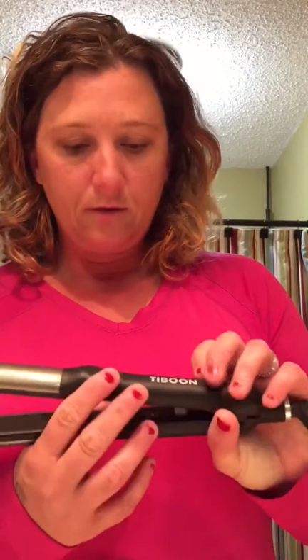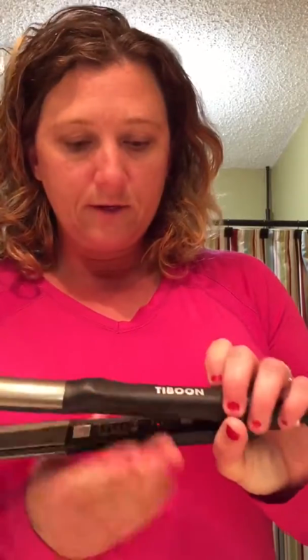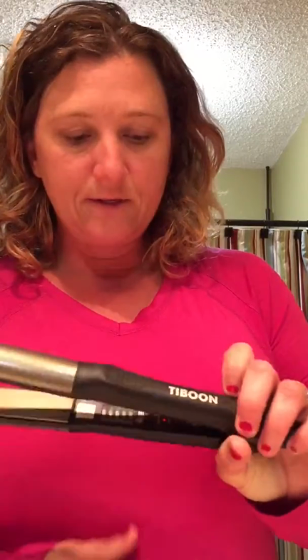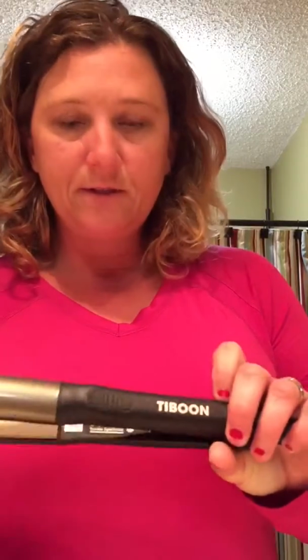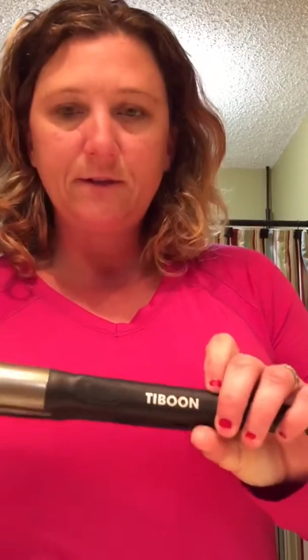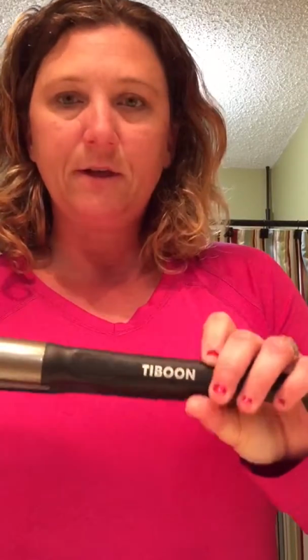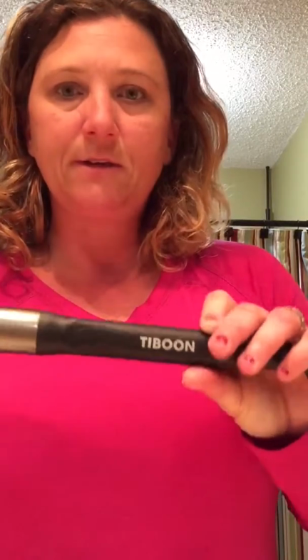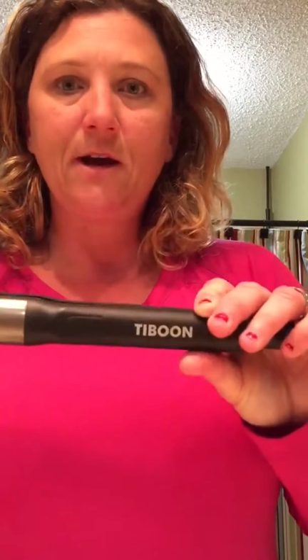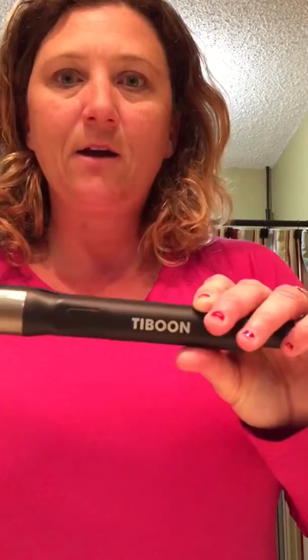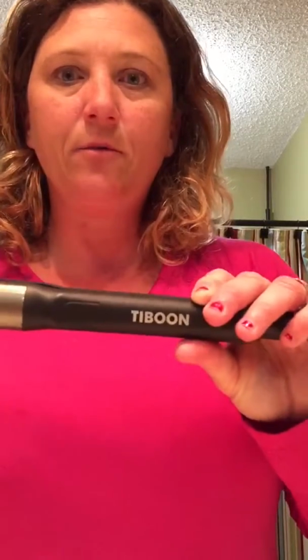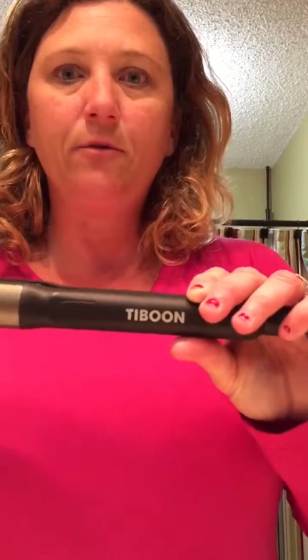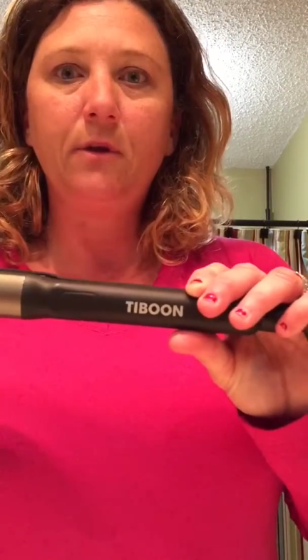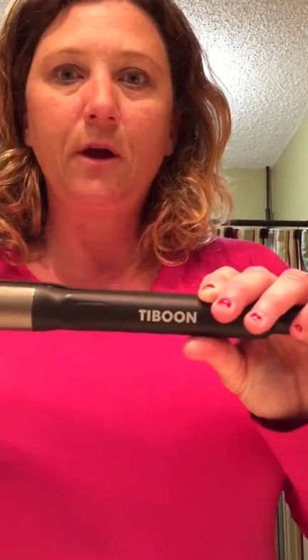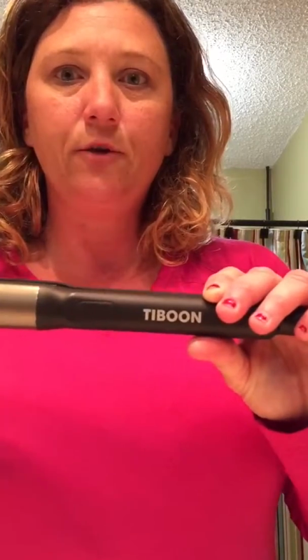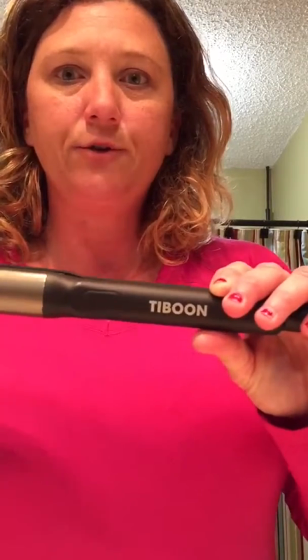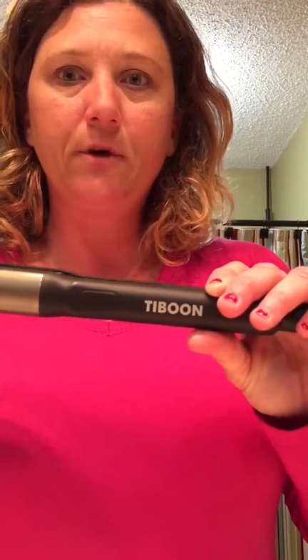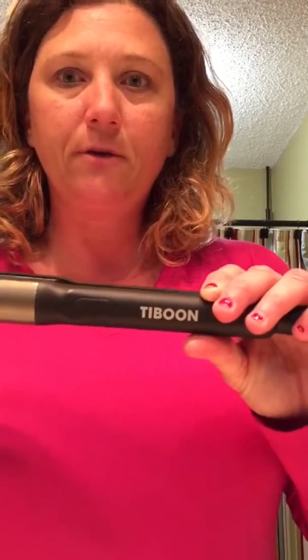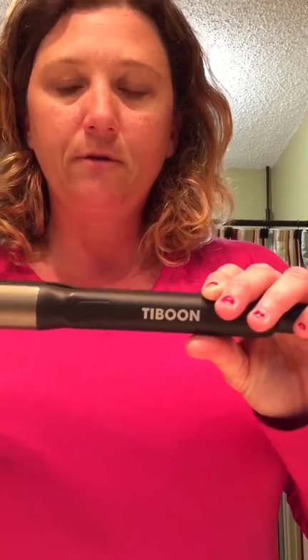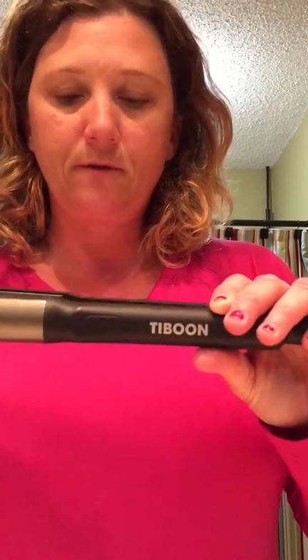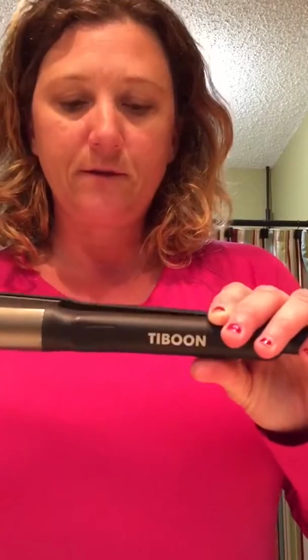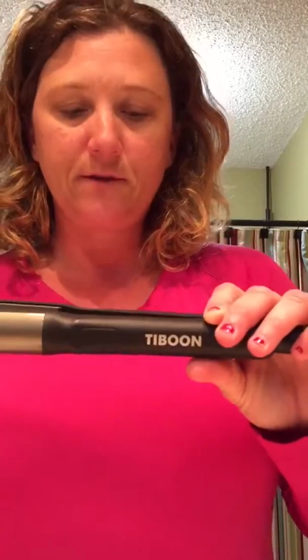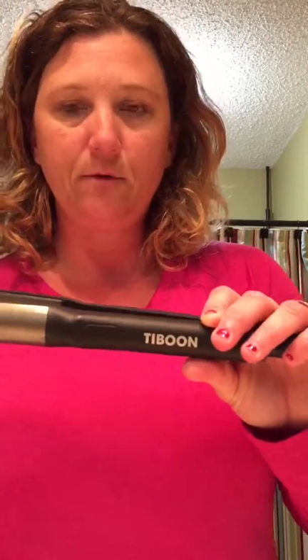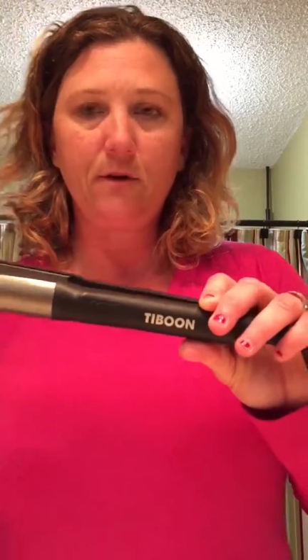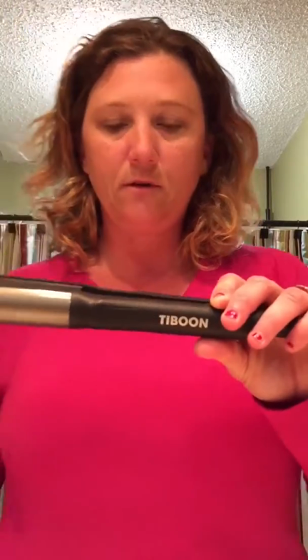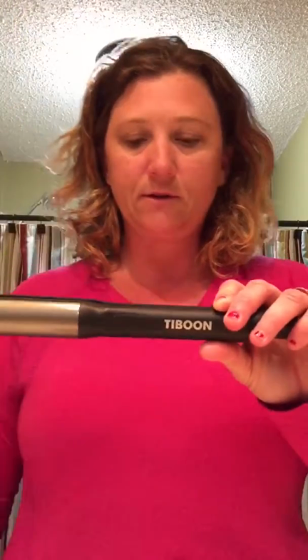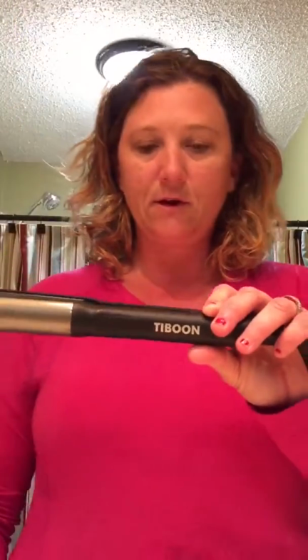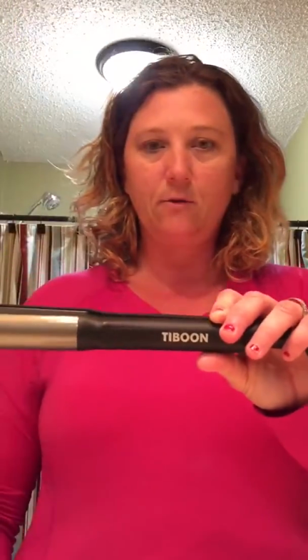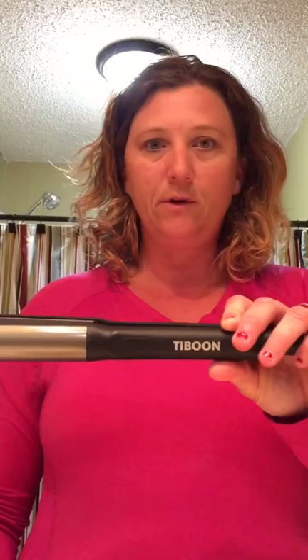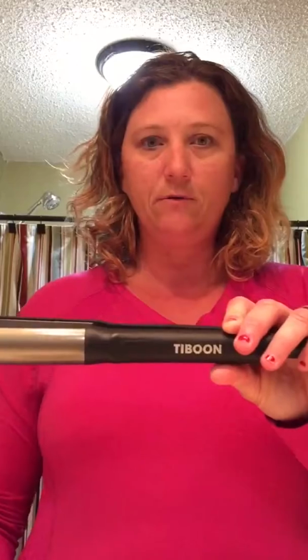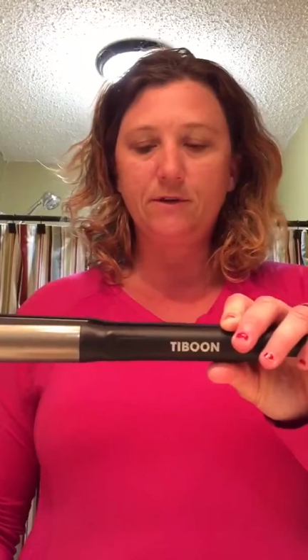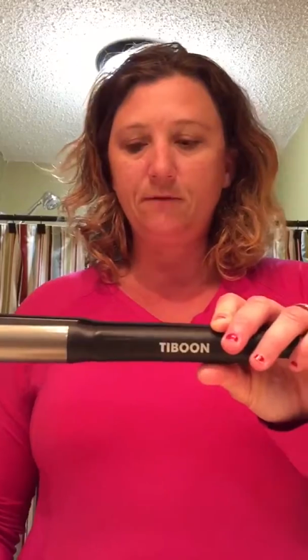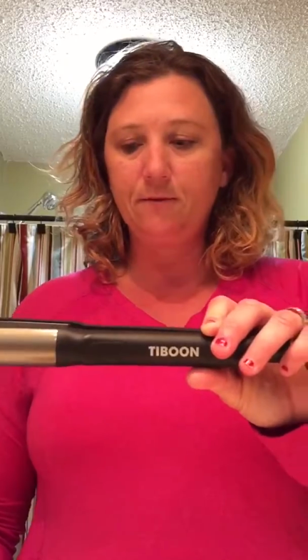This is the TyBoon hair straightener. This is what it looks like when you receive it.